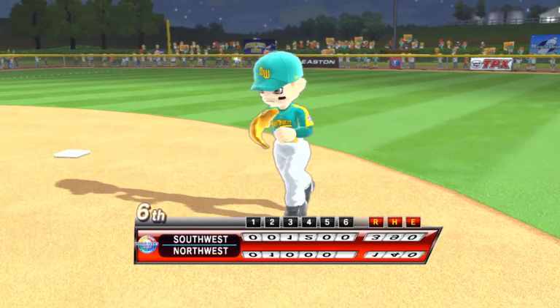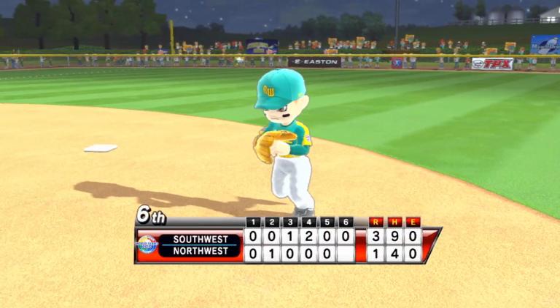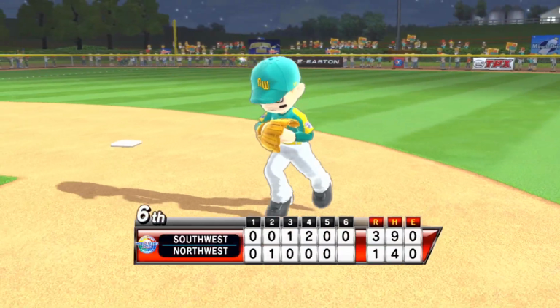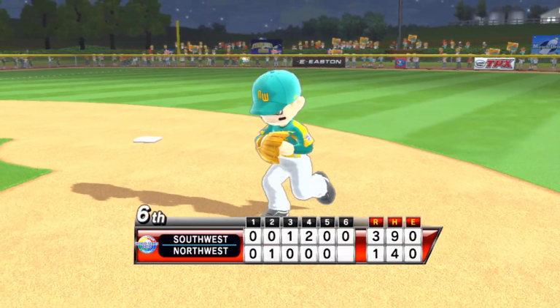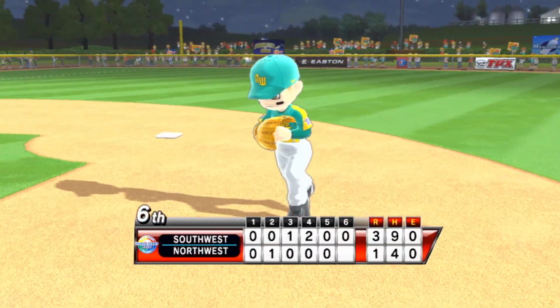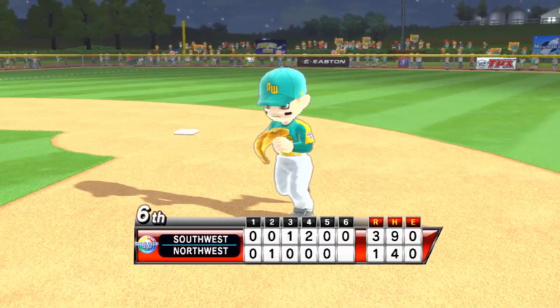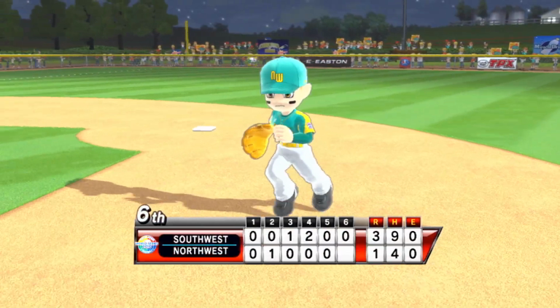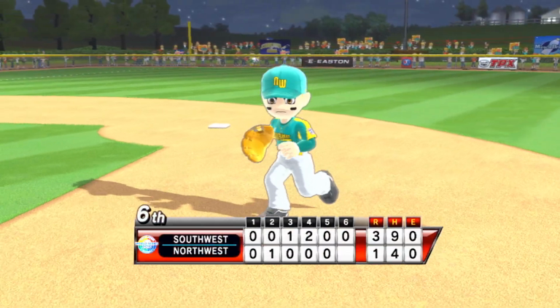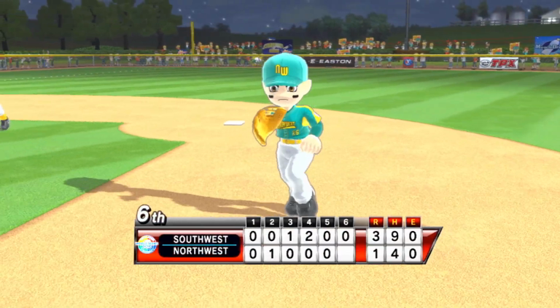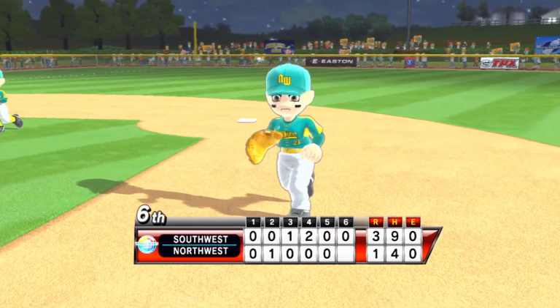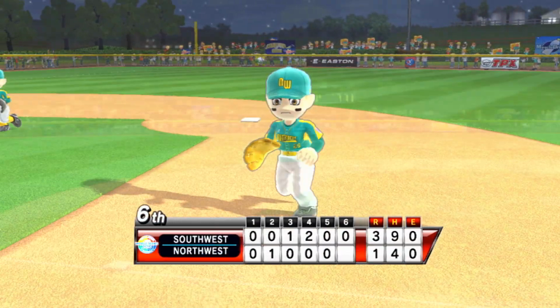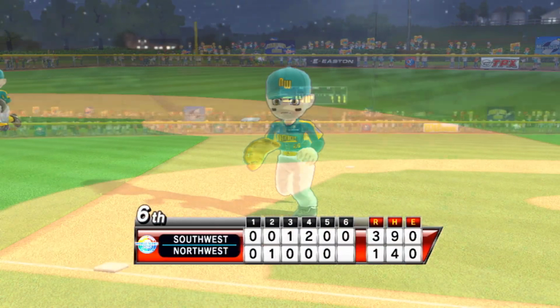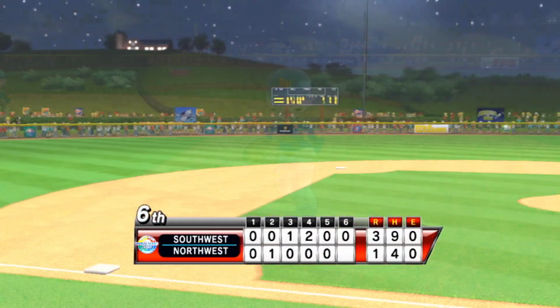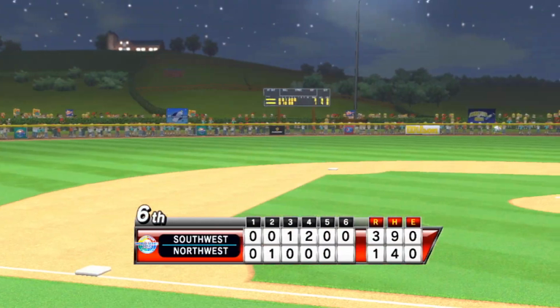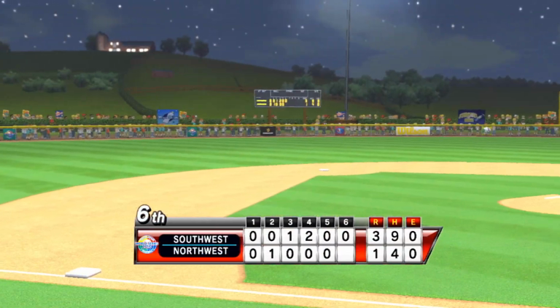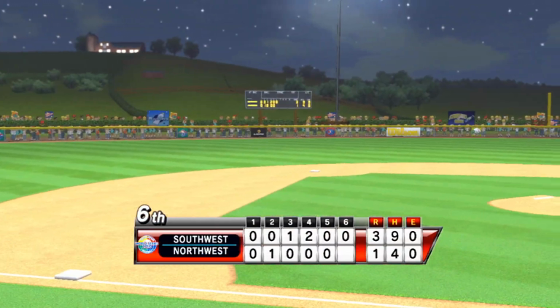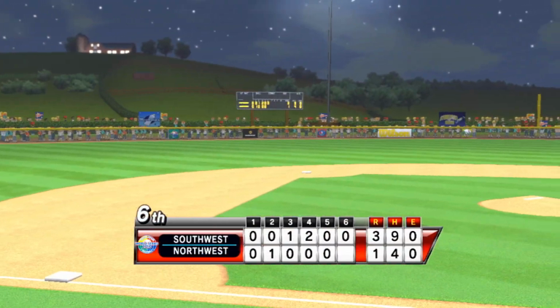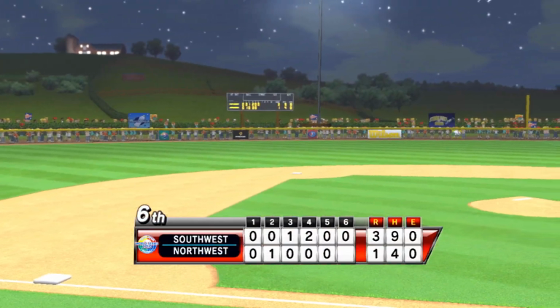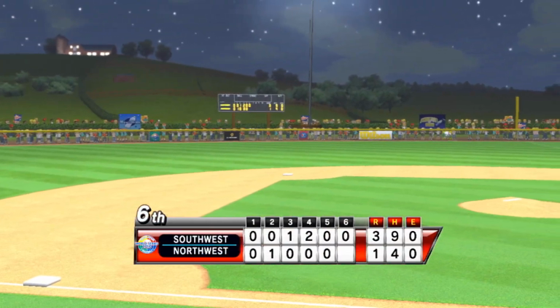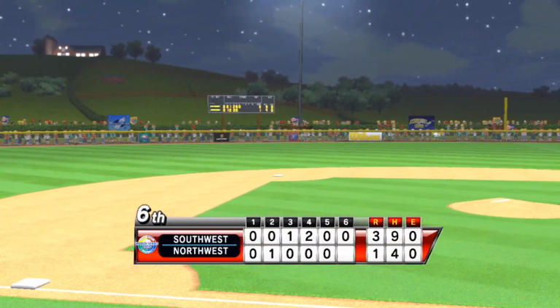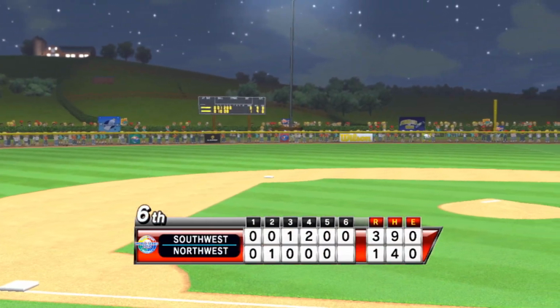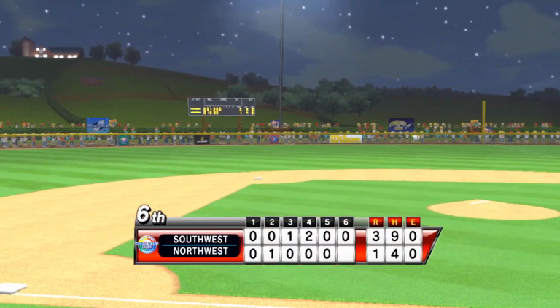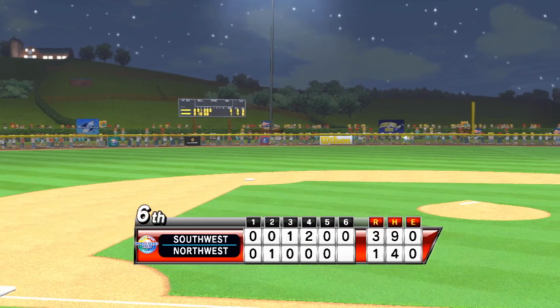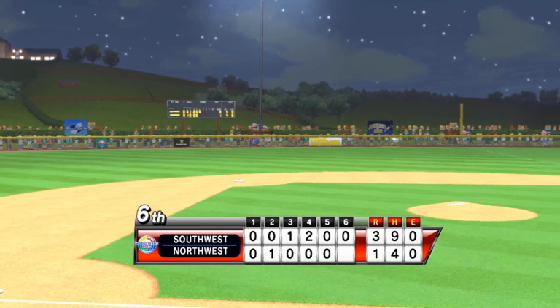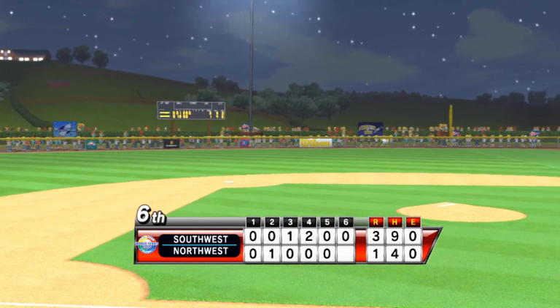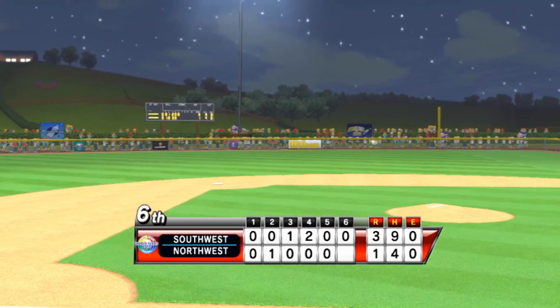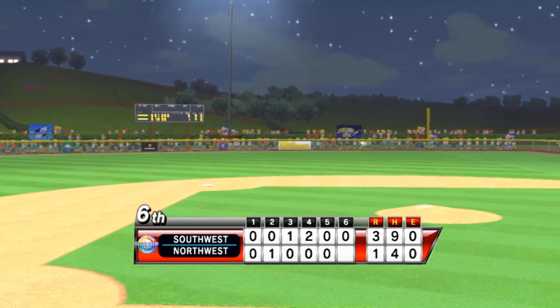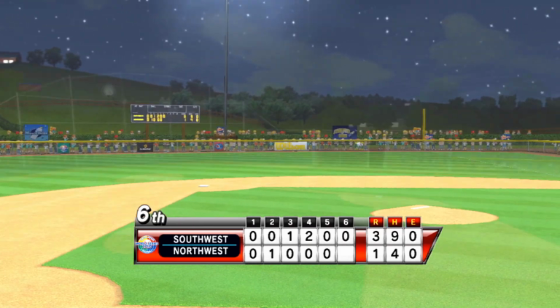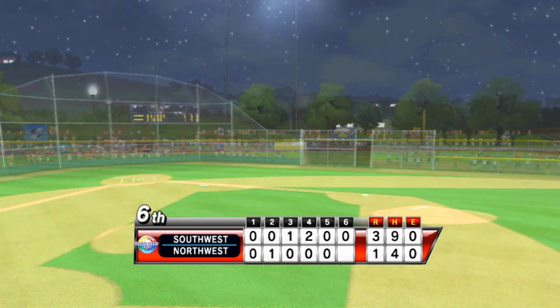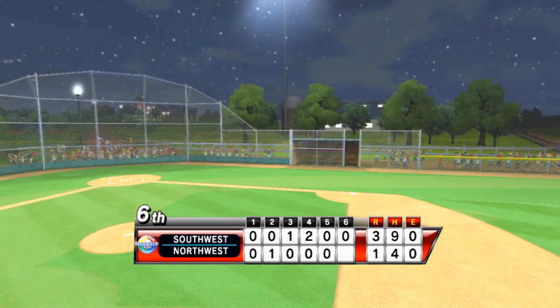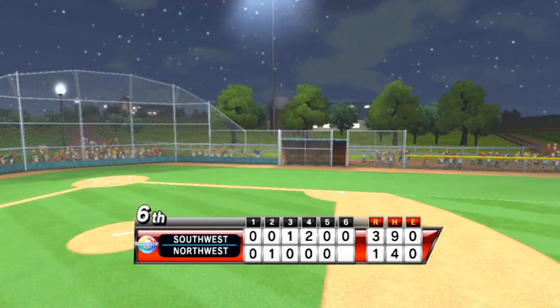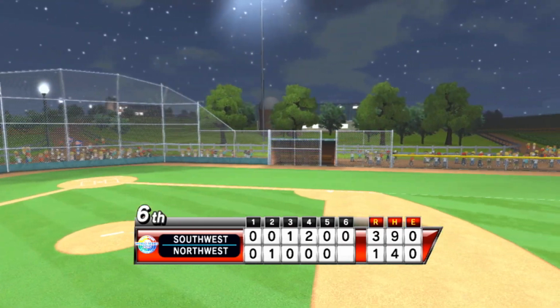You may not see another game like this until the next one. Why? Because that's the way these kids play.